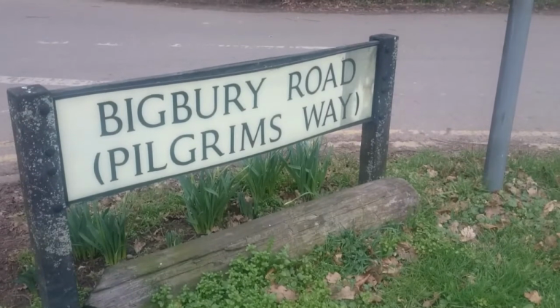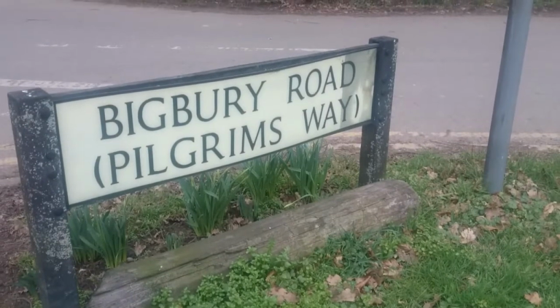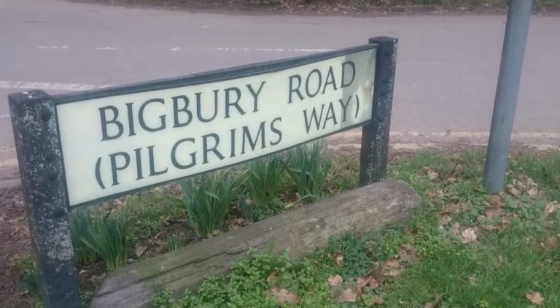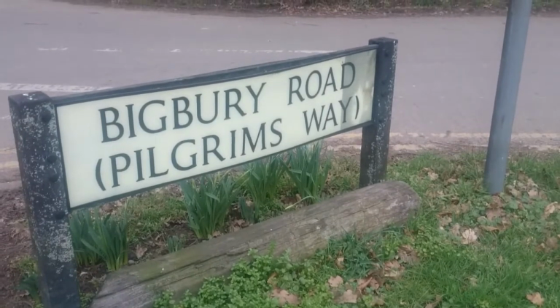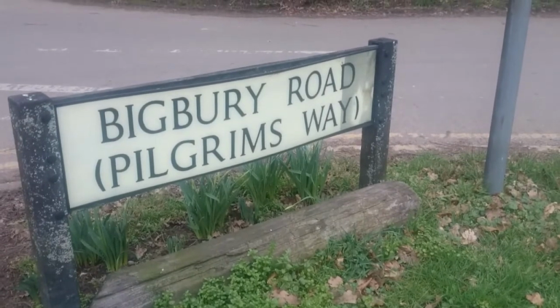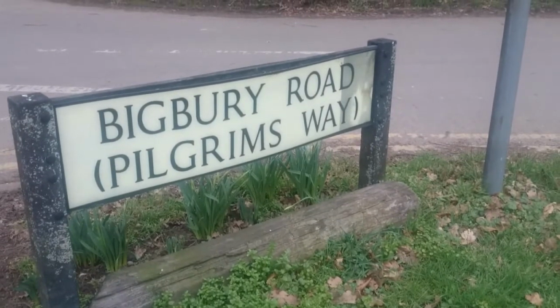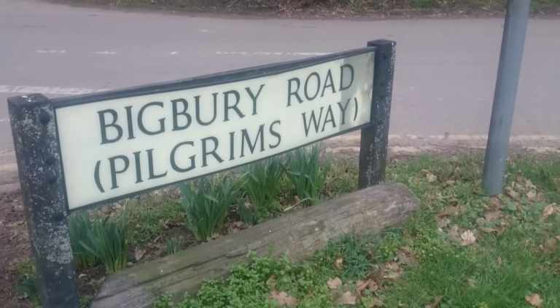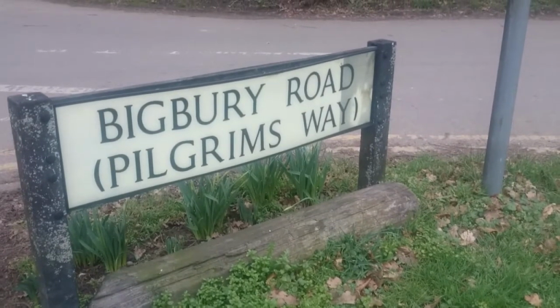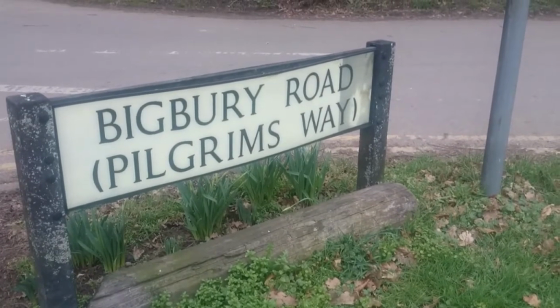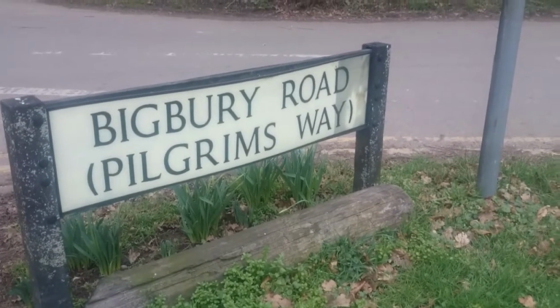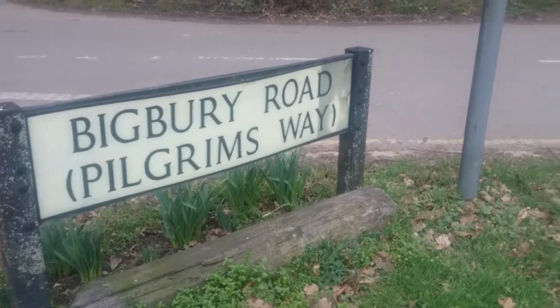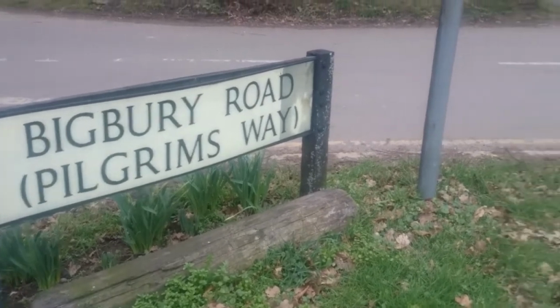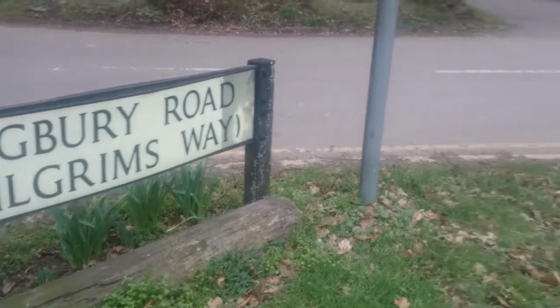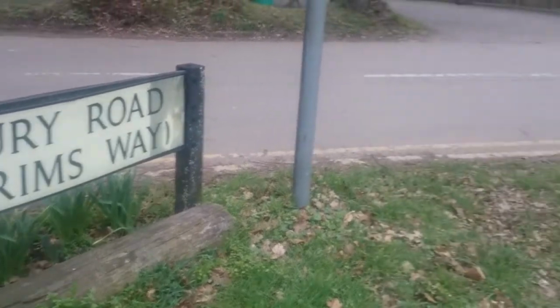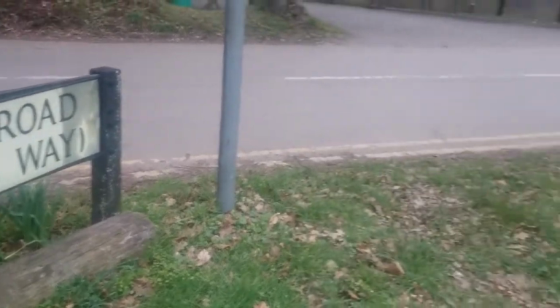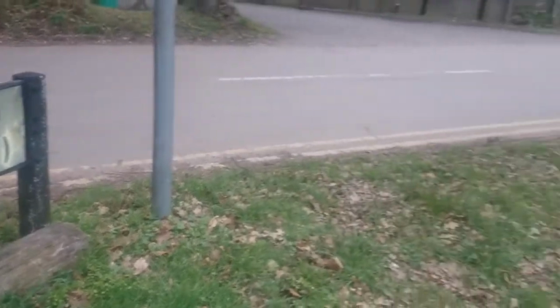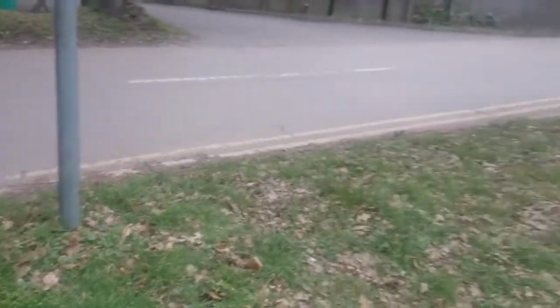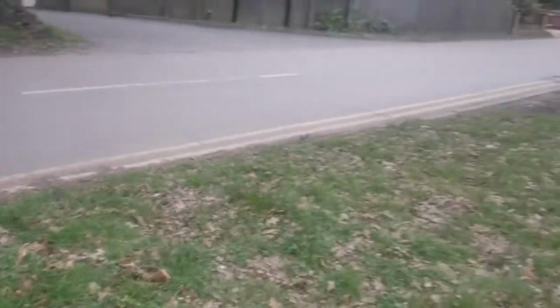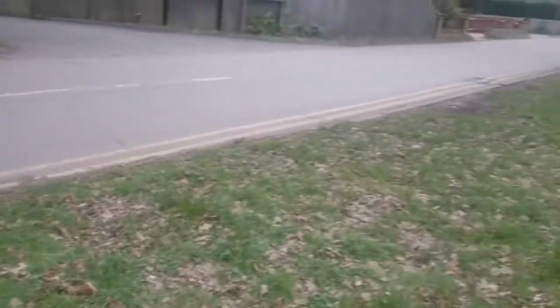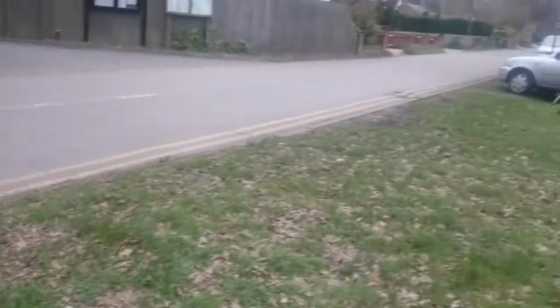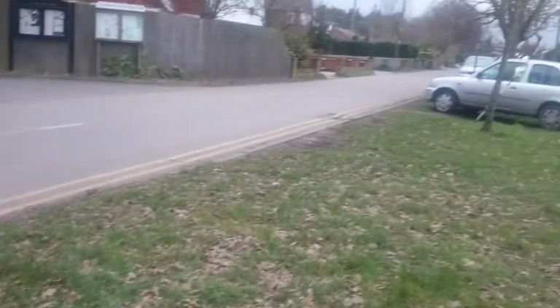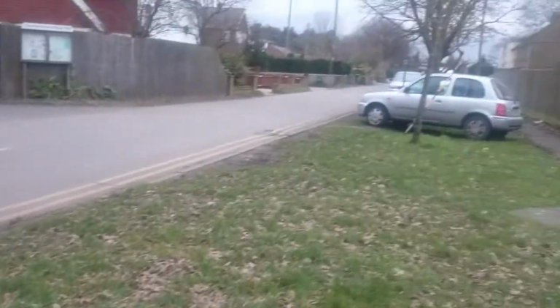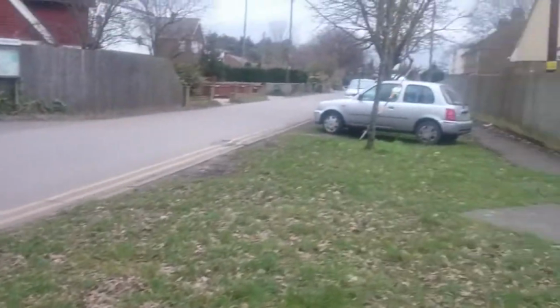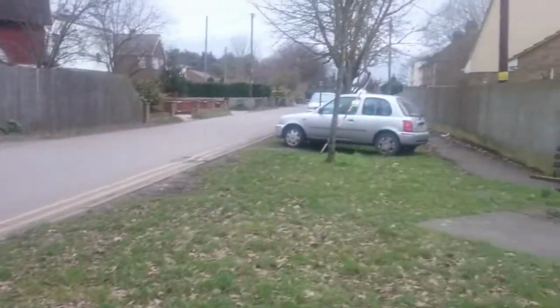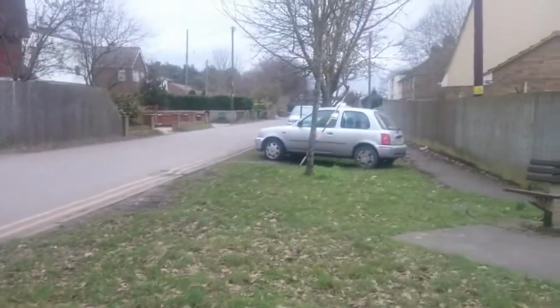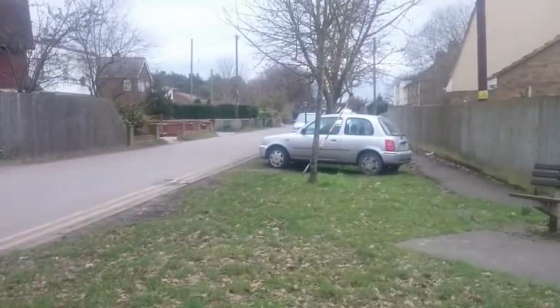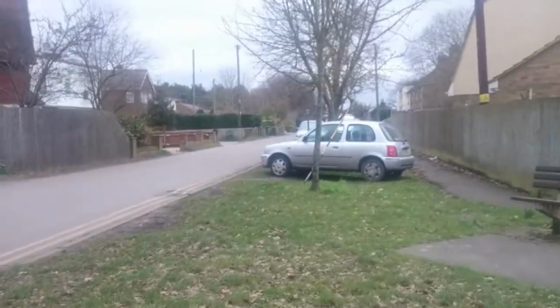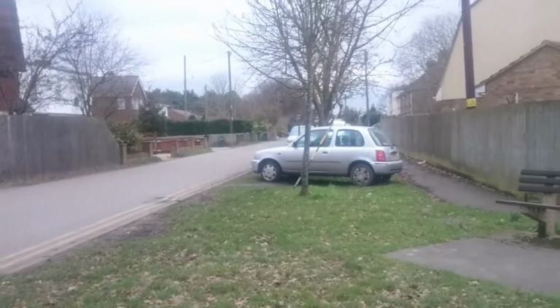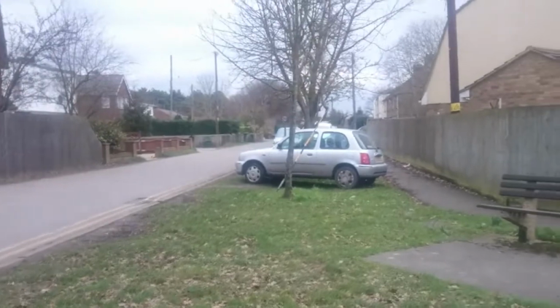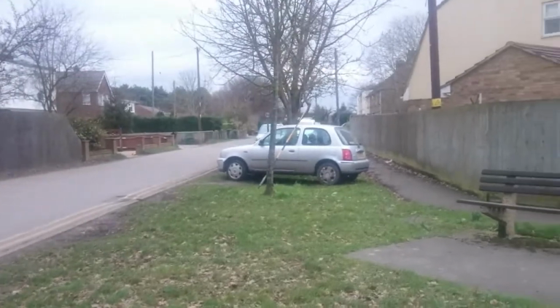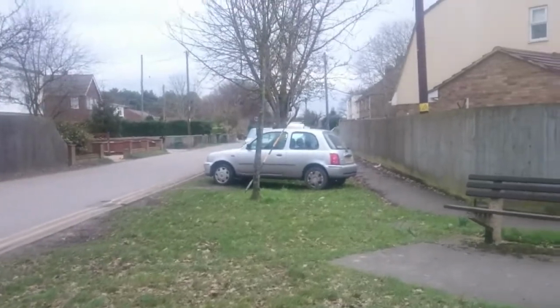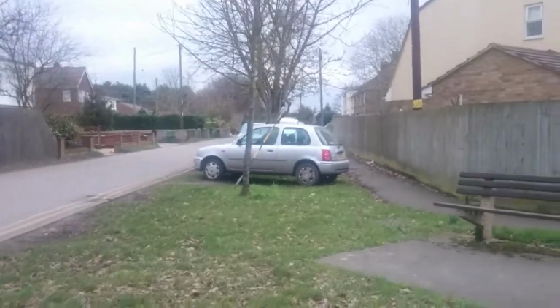Big Bree Road. I should be following this road in a moment. It goes up to Big Bree Camp.